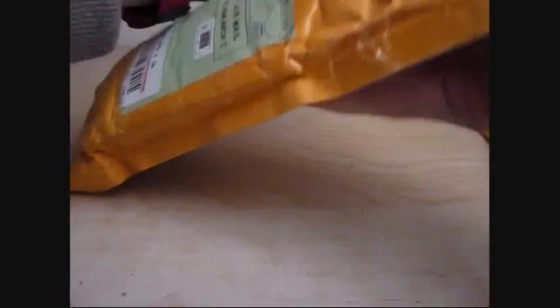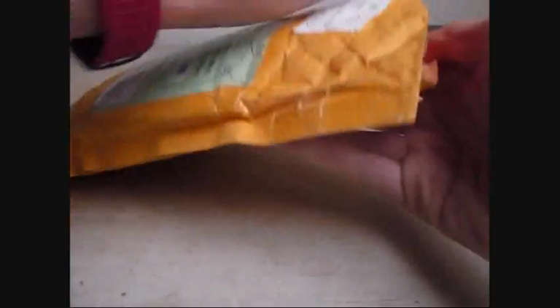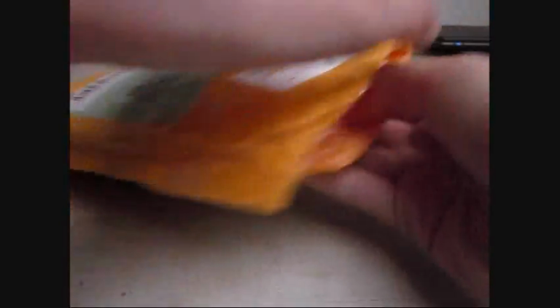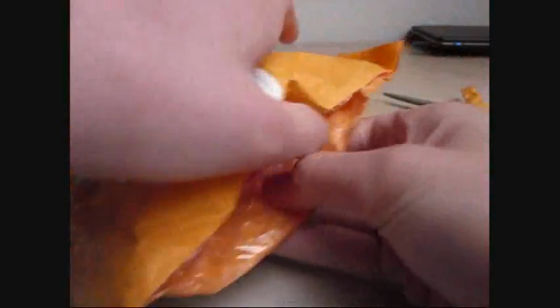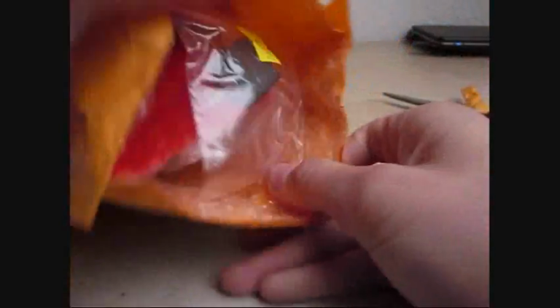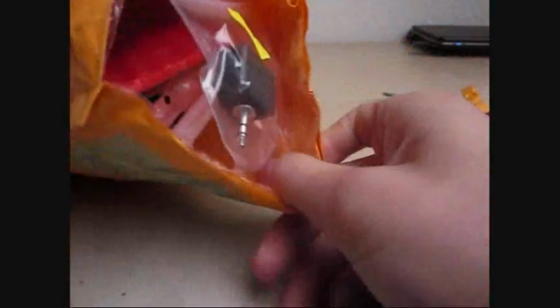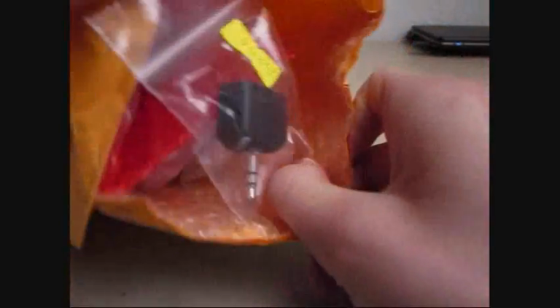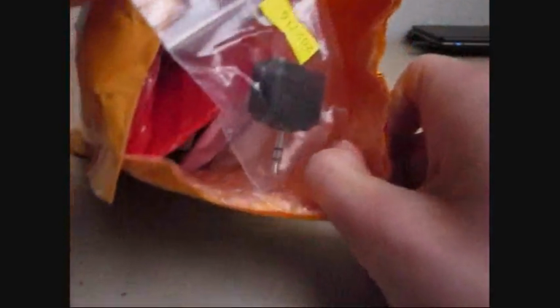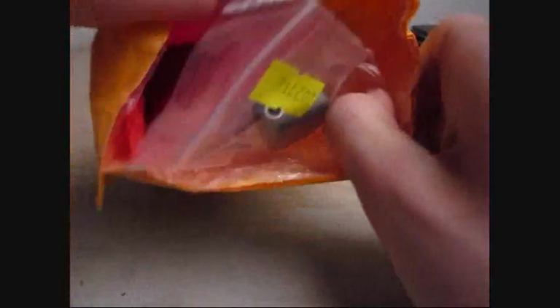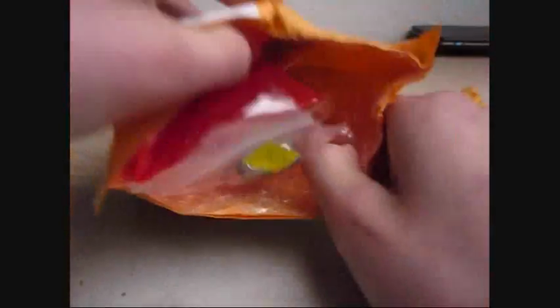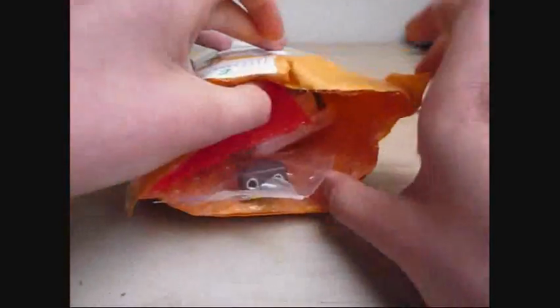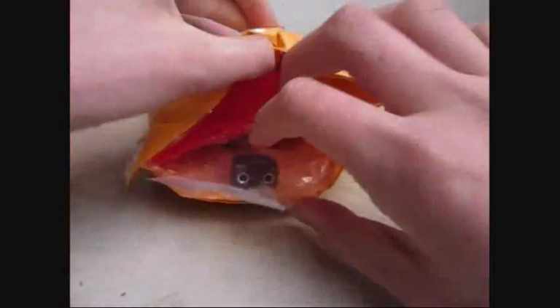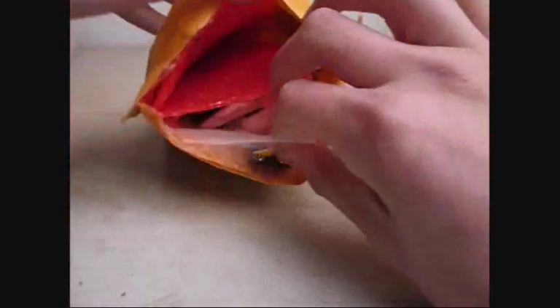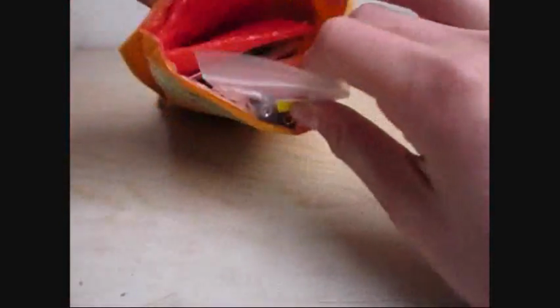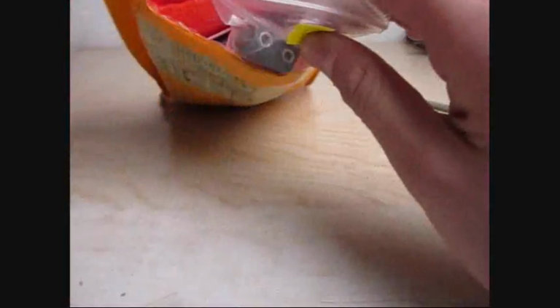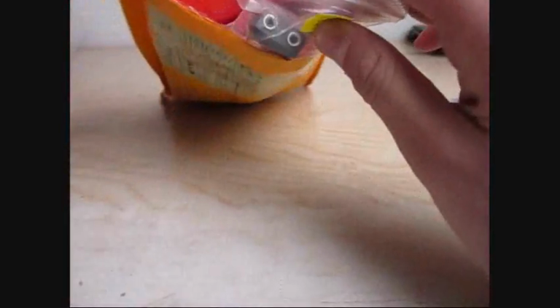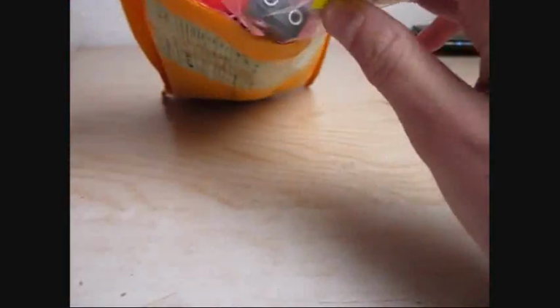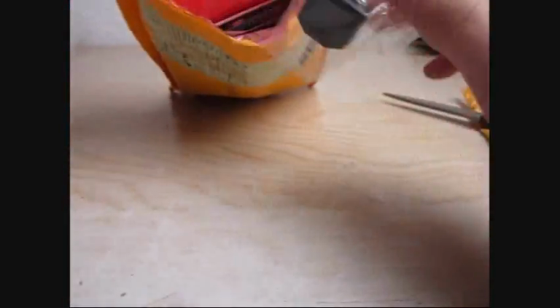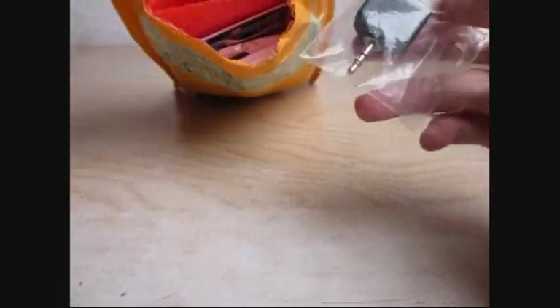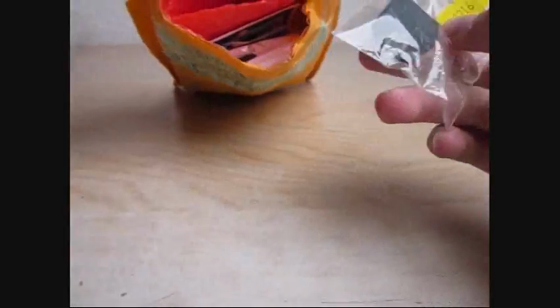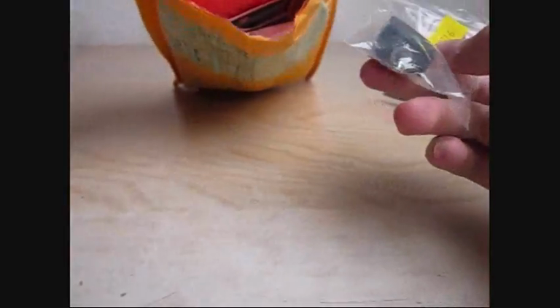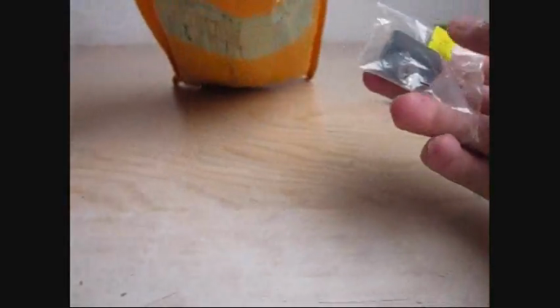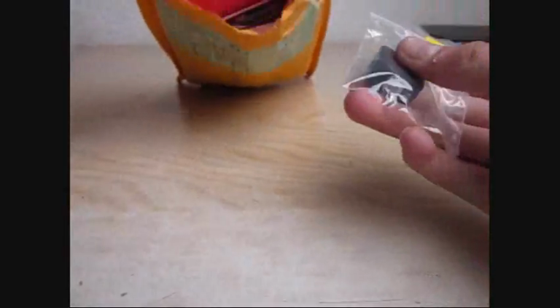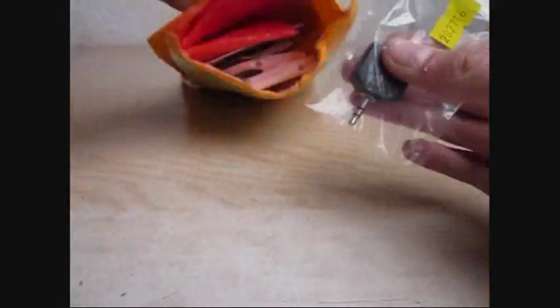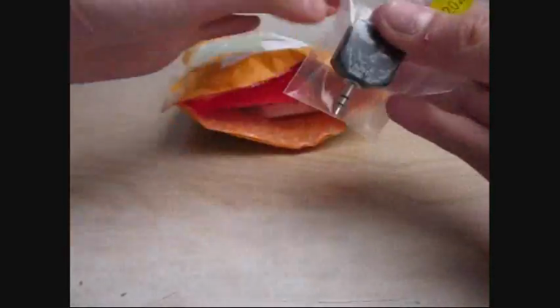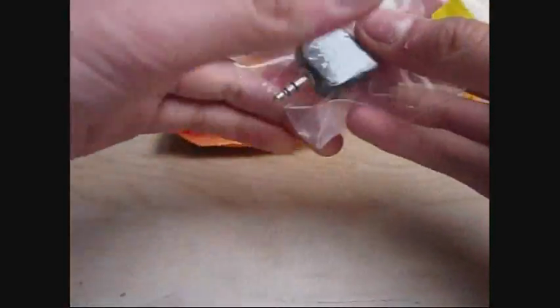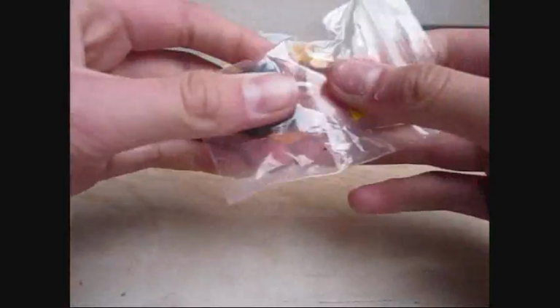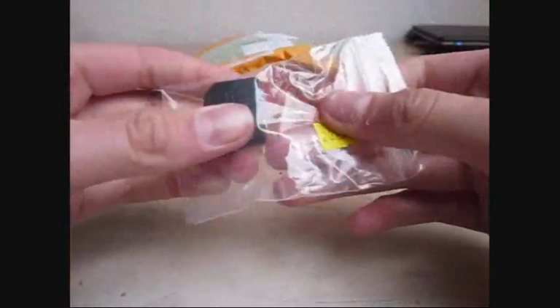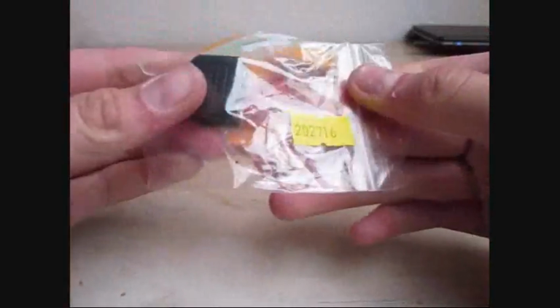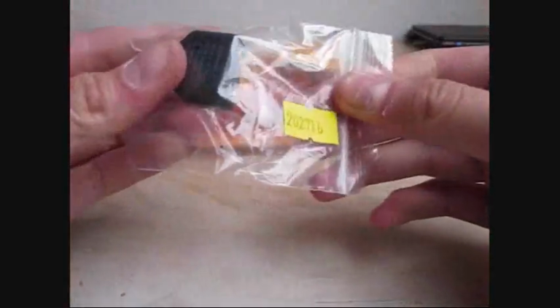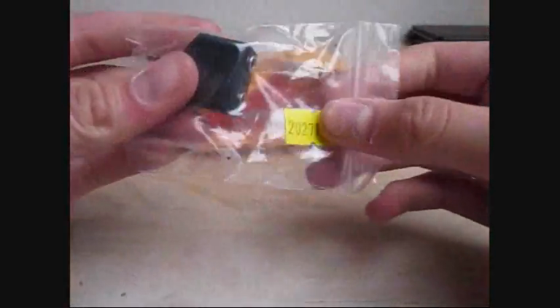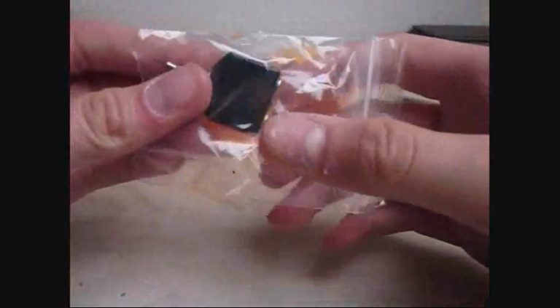So here we go. As we can see here, we have a split adapter.